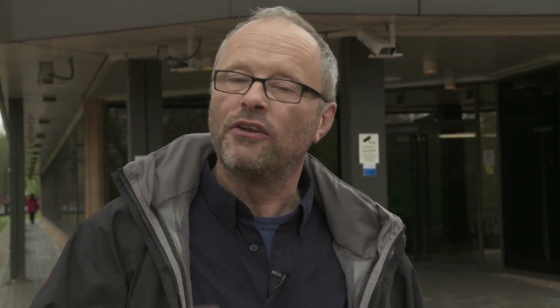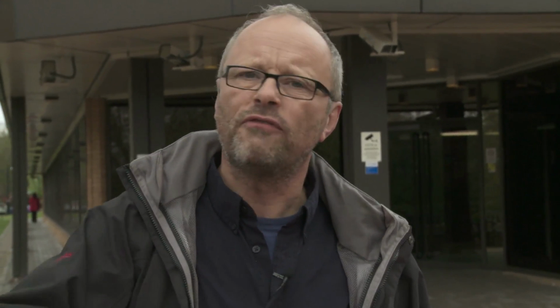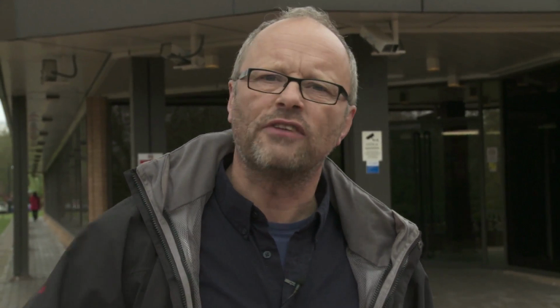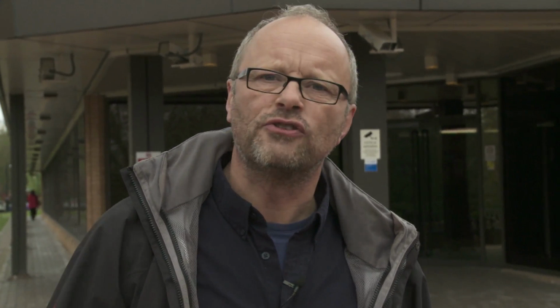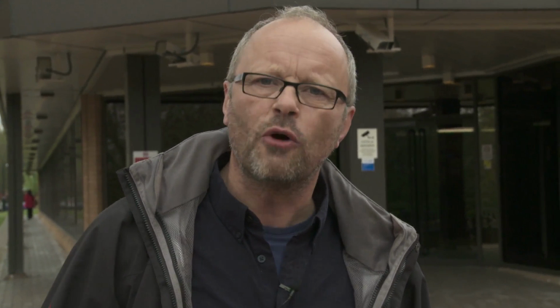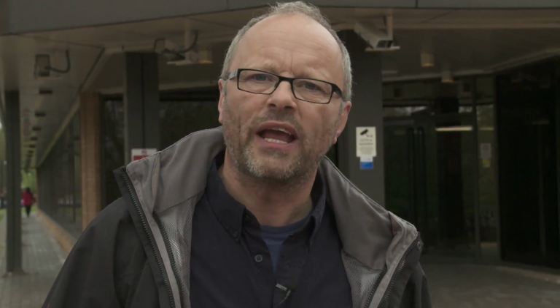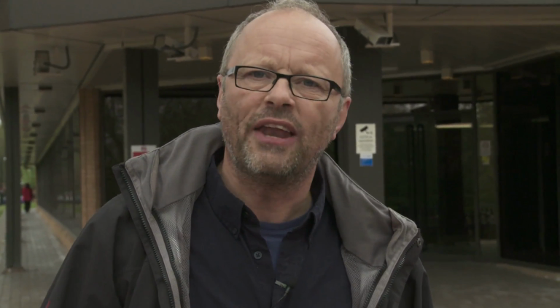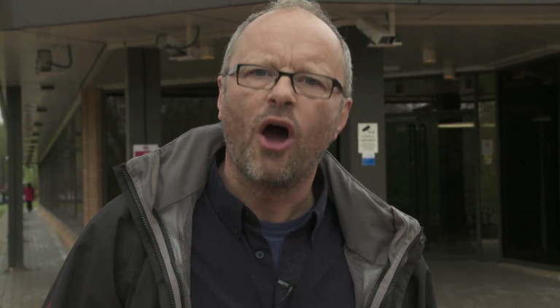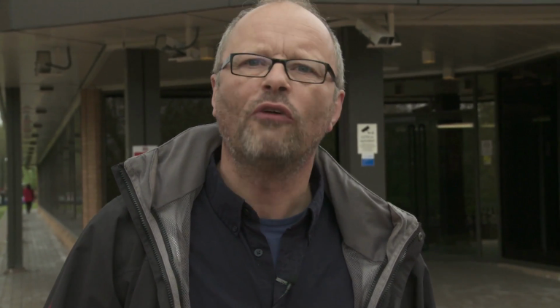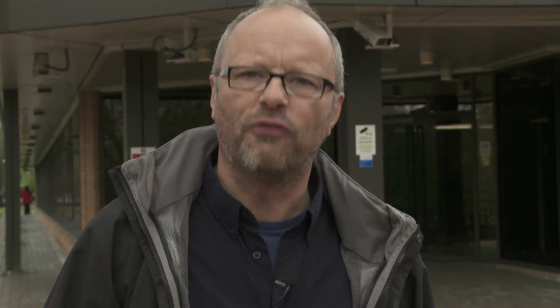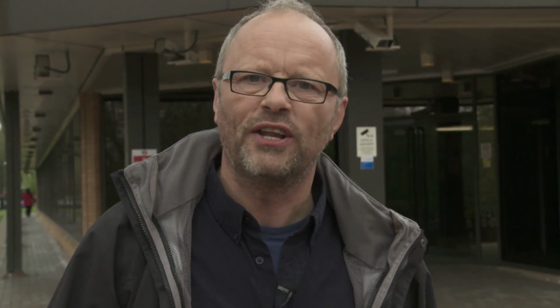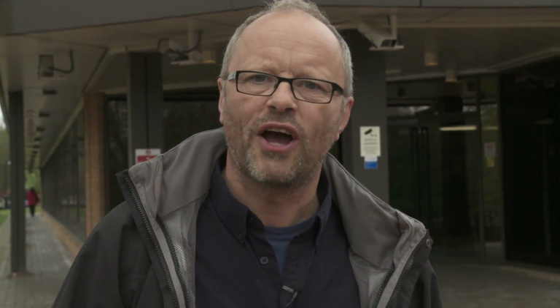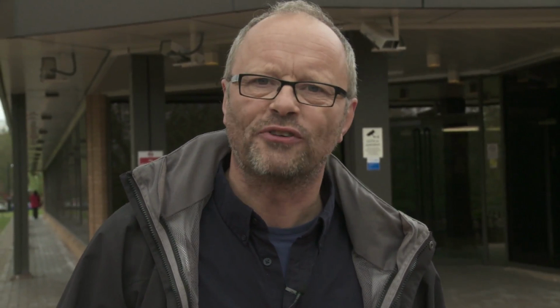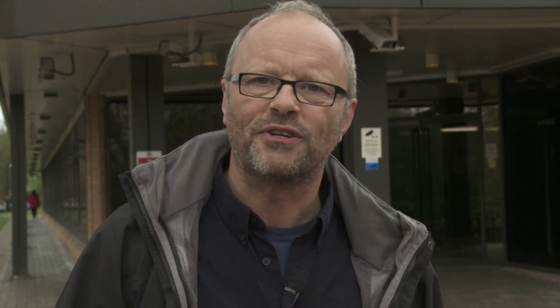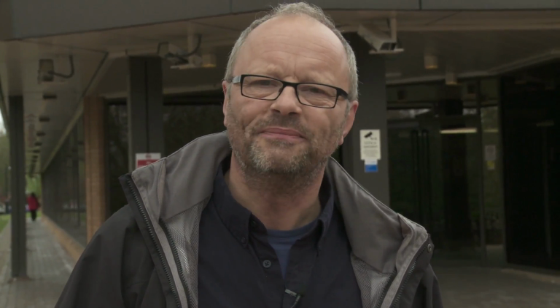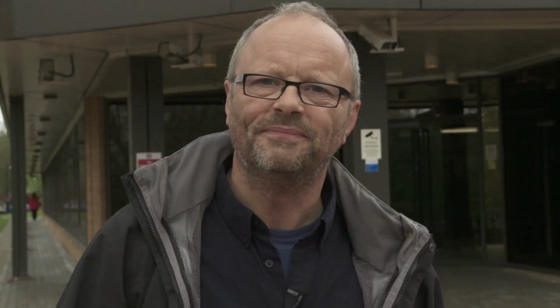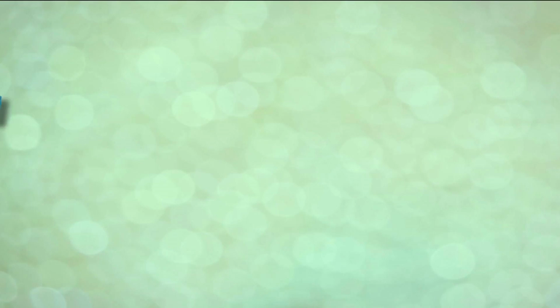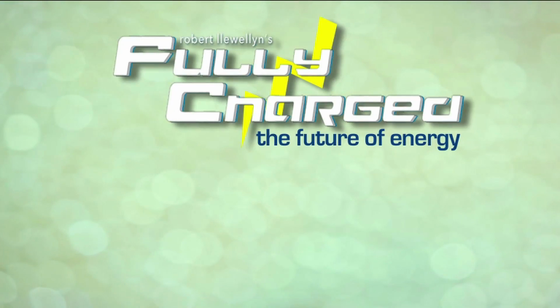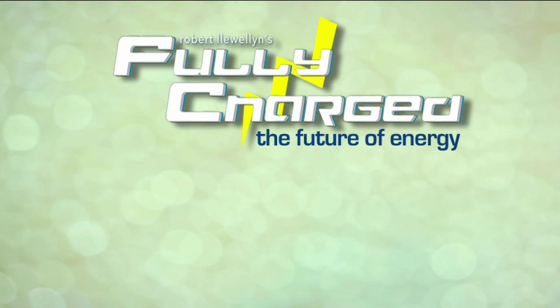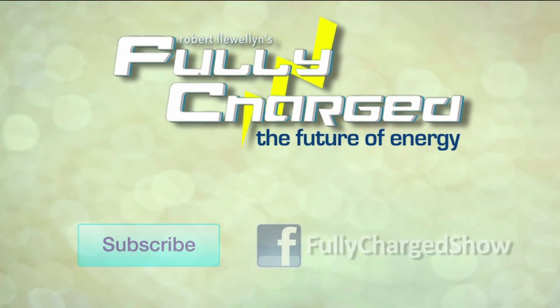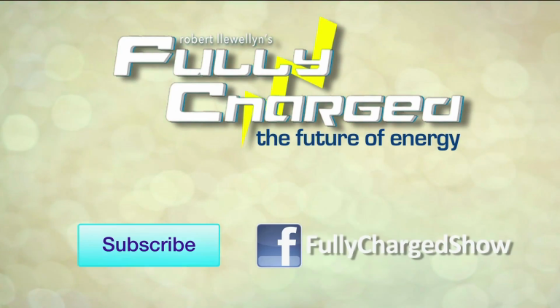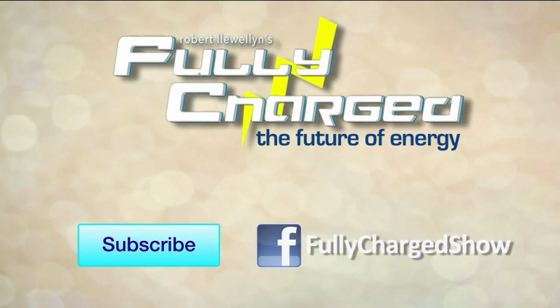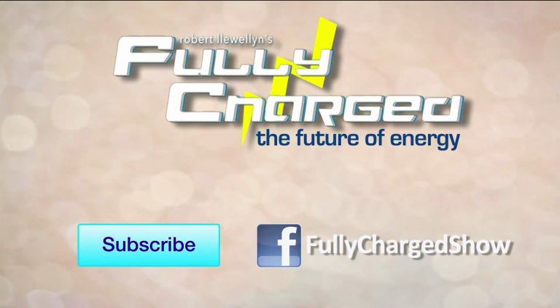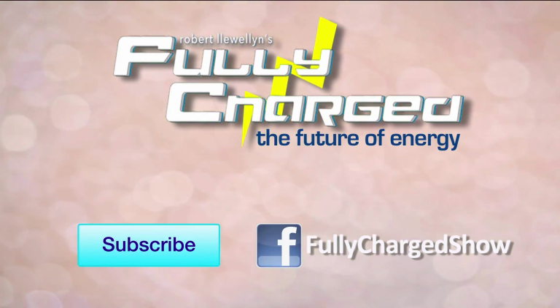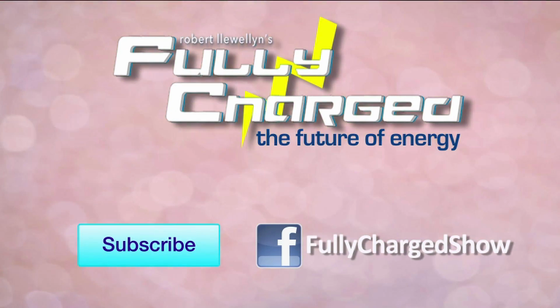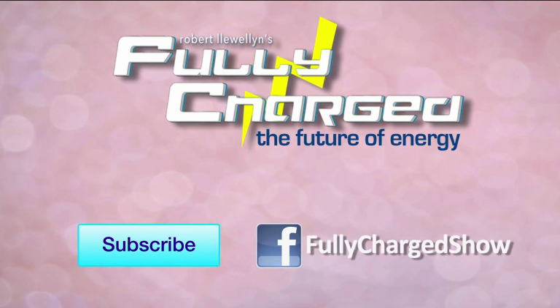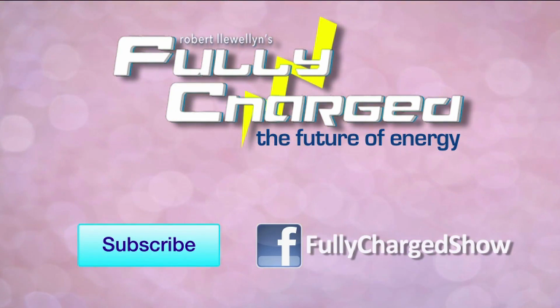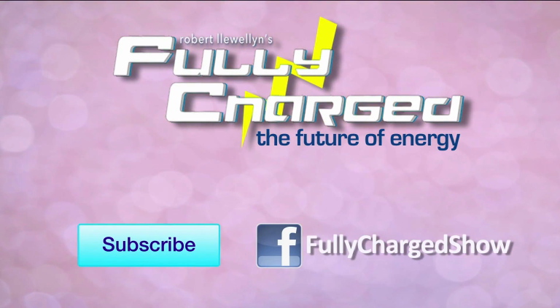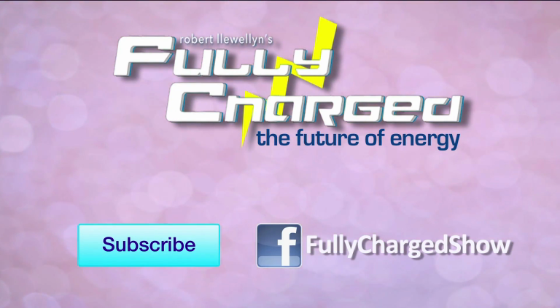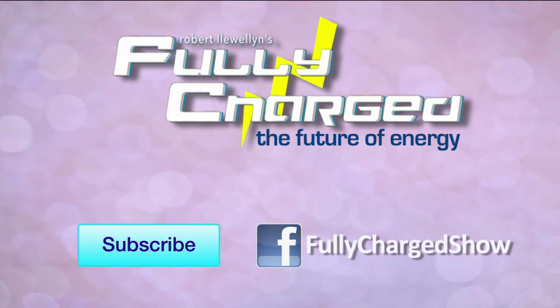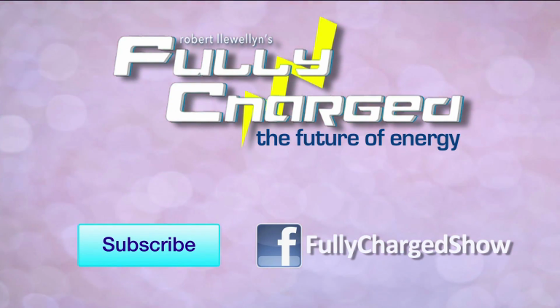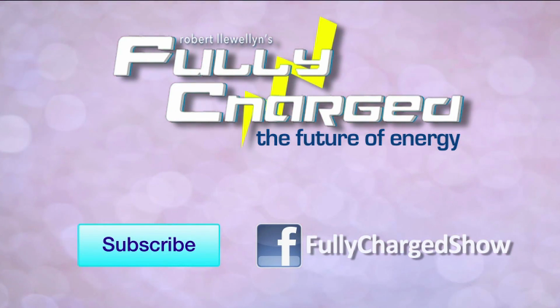Don't forget to join me again on Fully Charged.